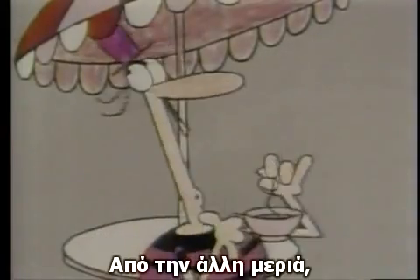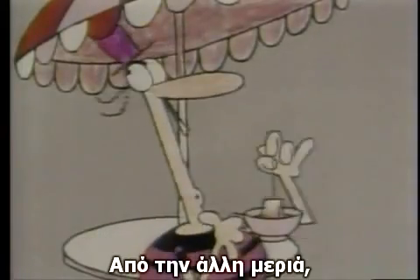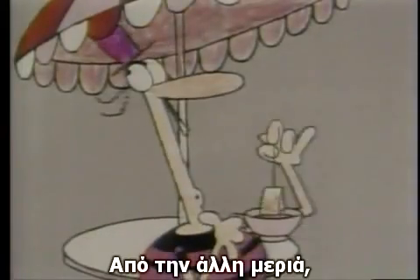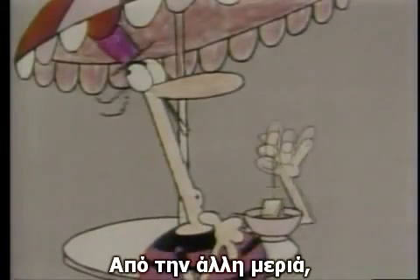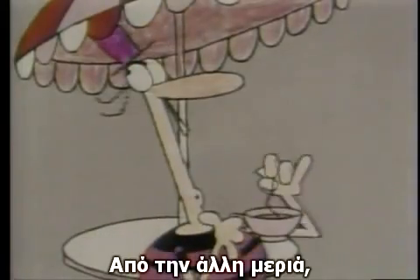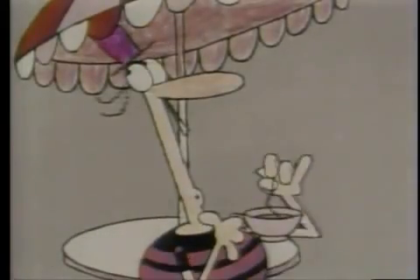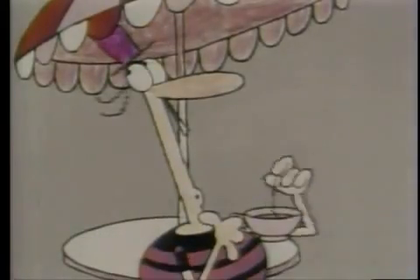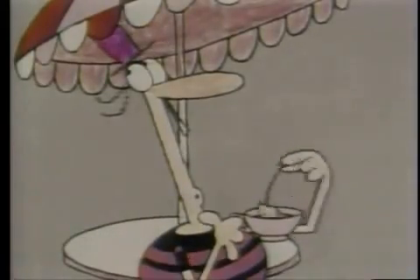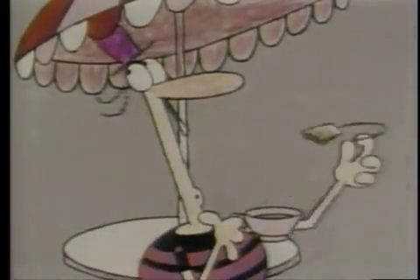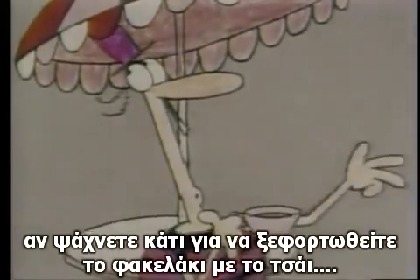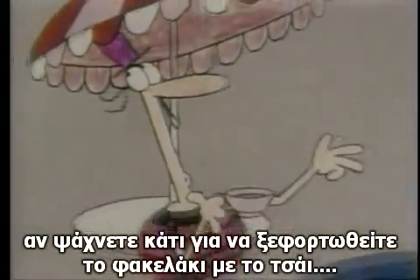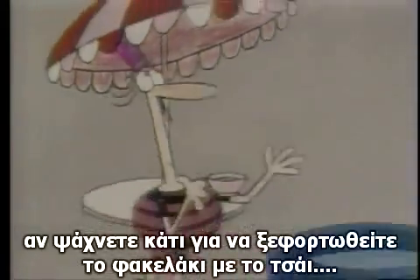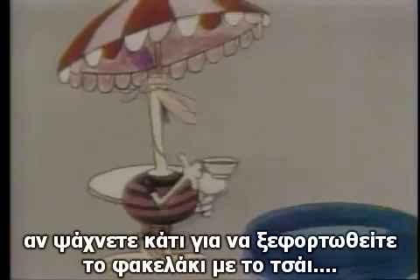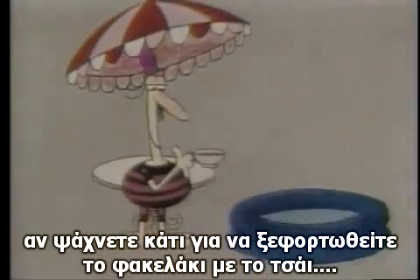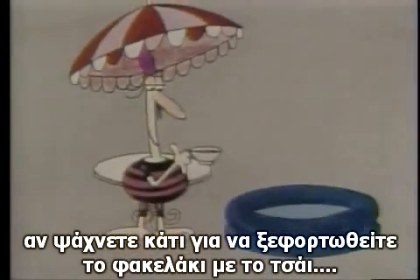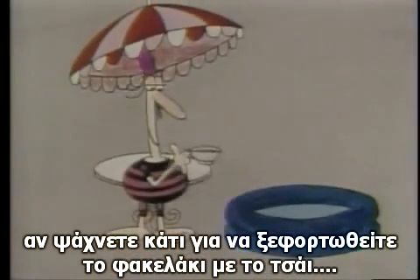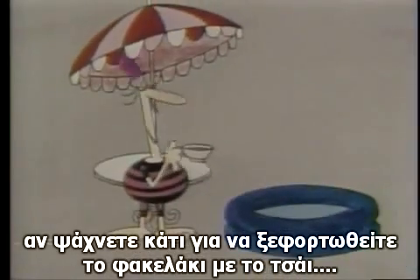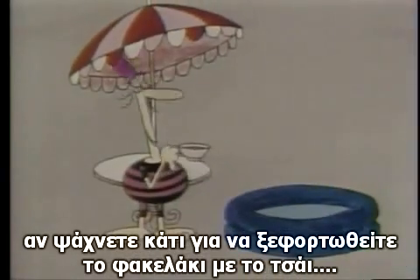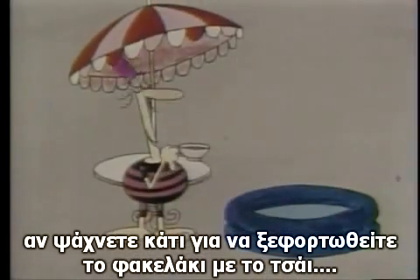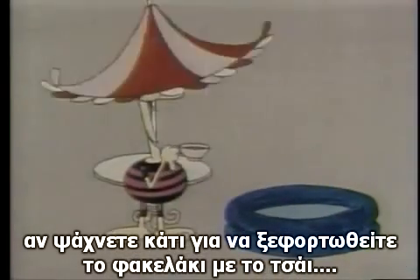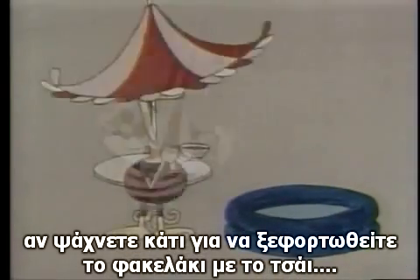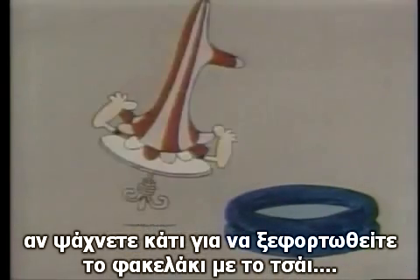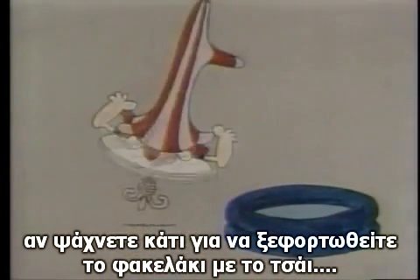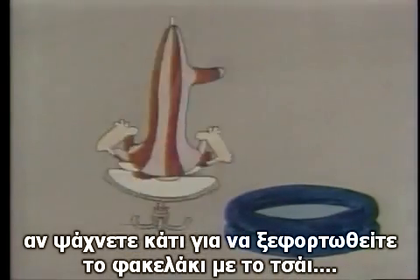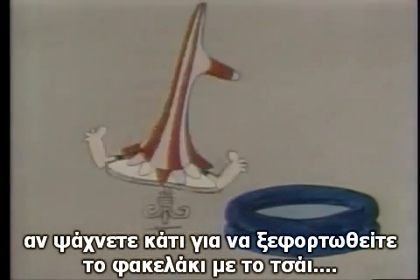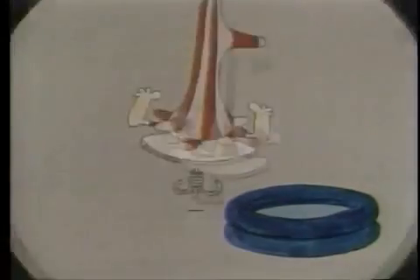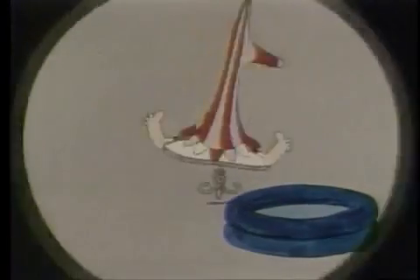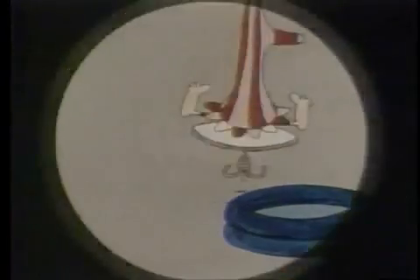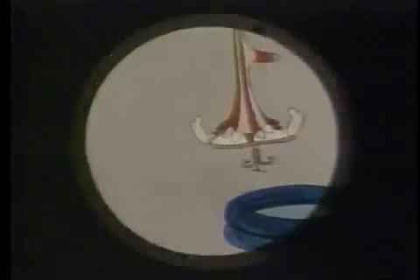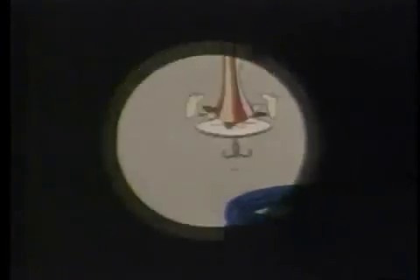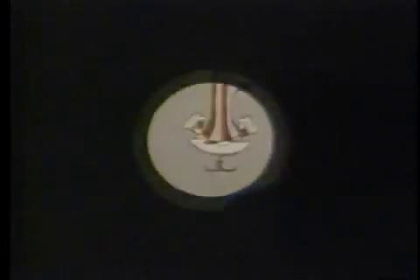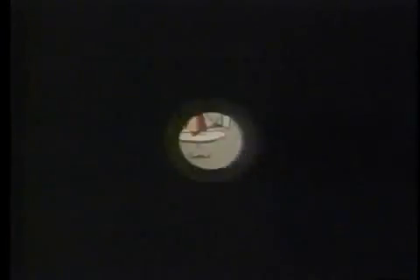On the other hand, if you're looking for somewhere to dunk your tea bag — what are you doing?